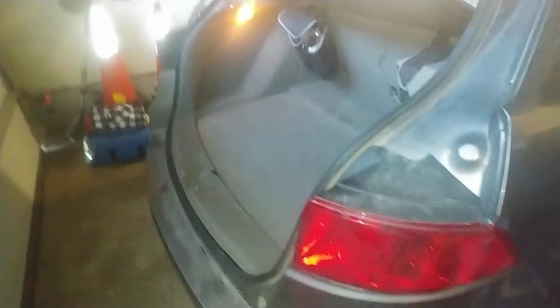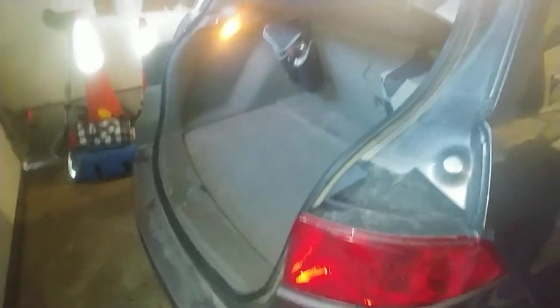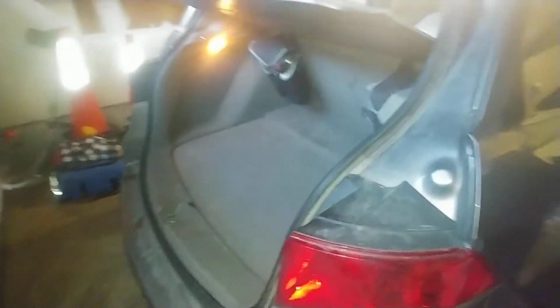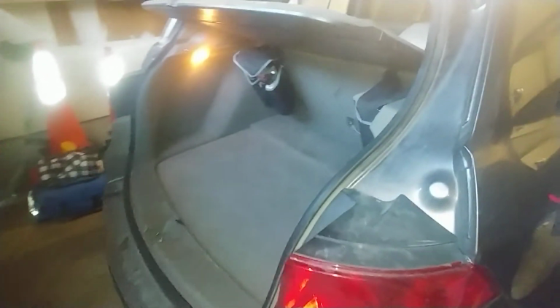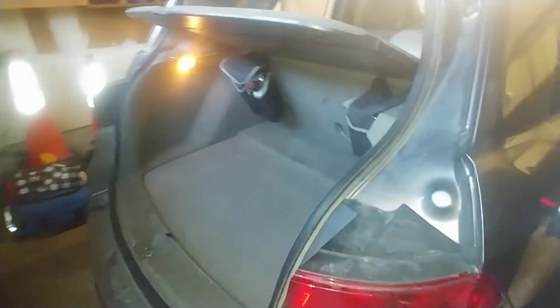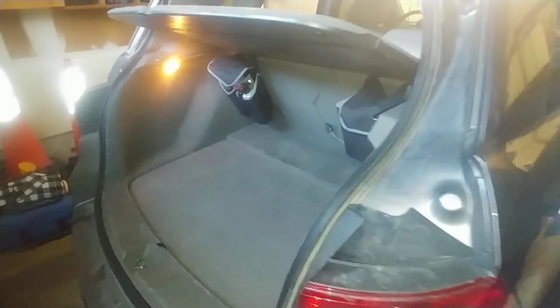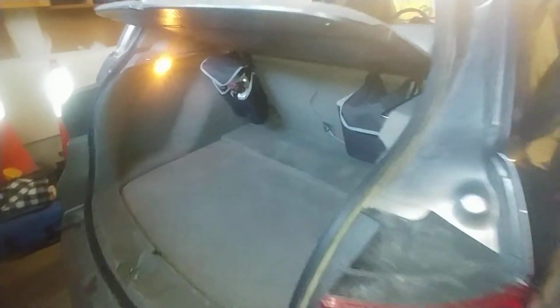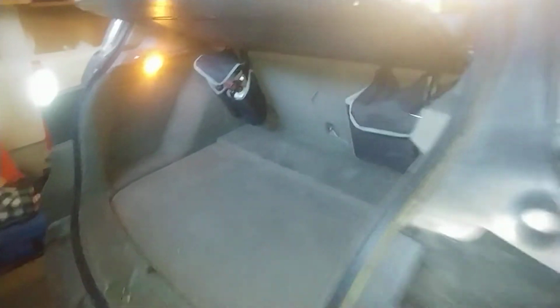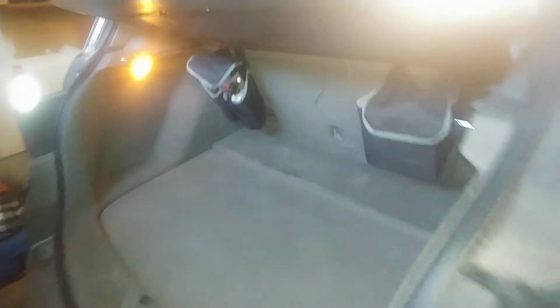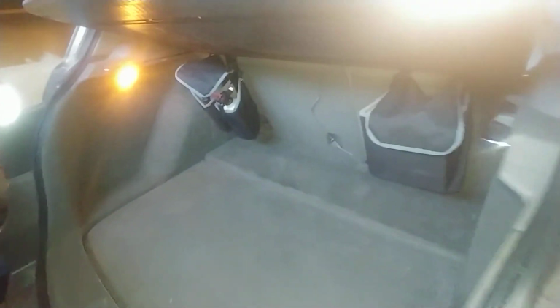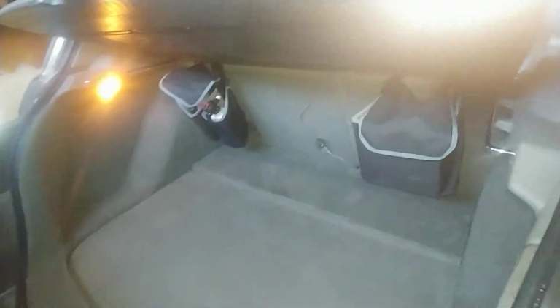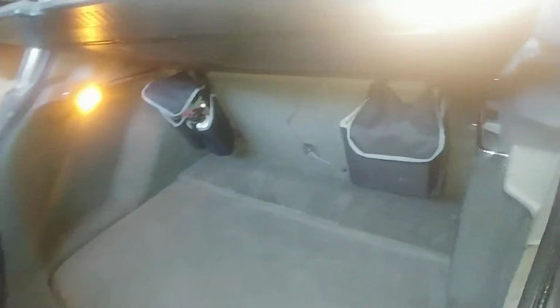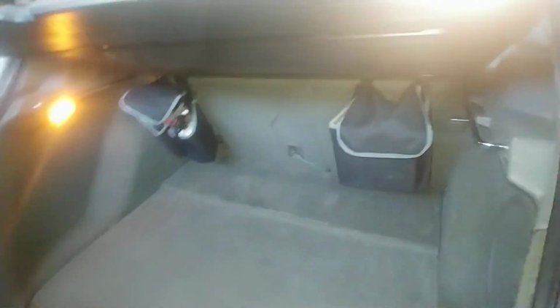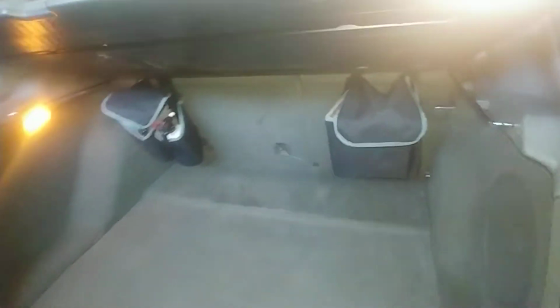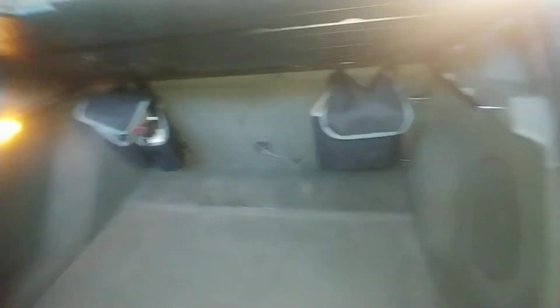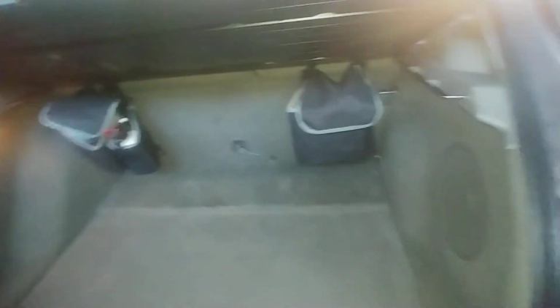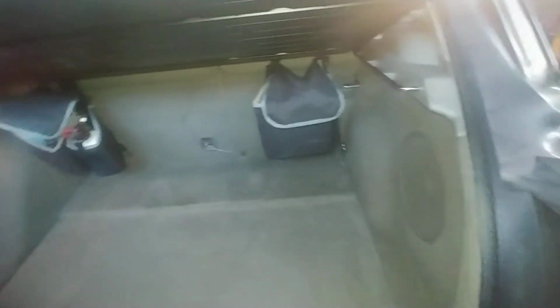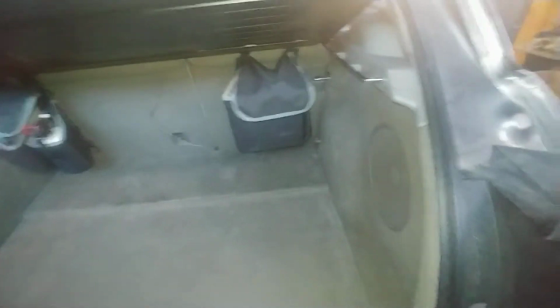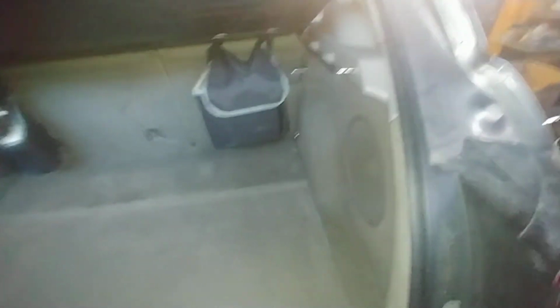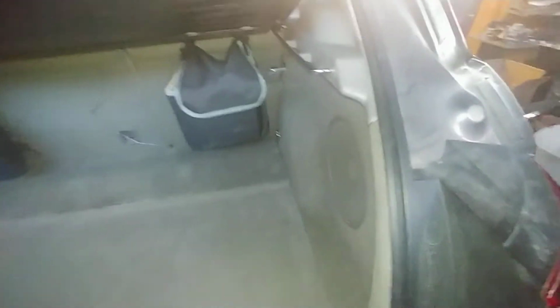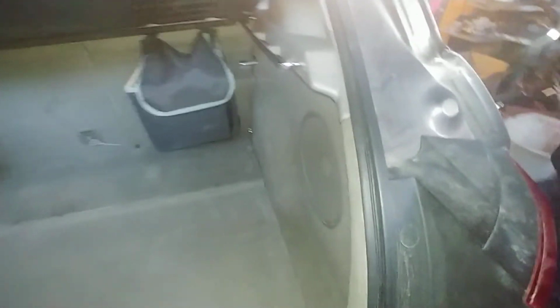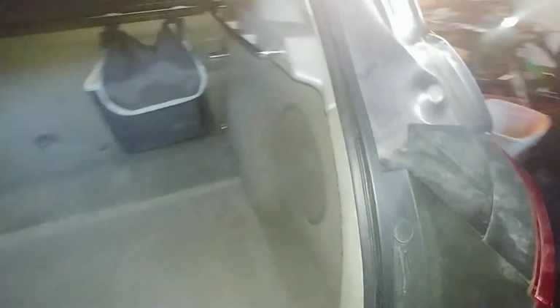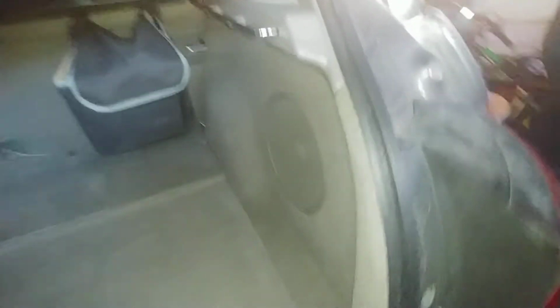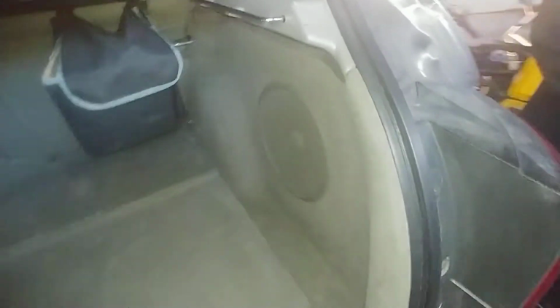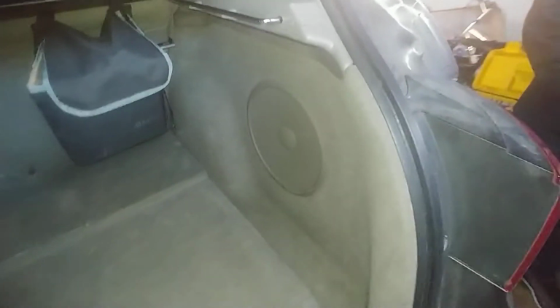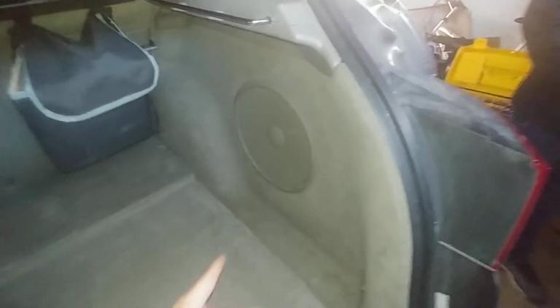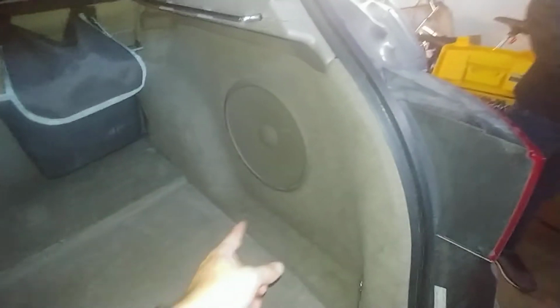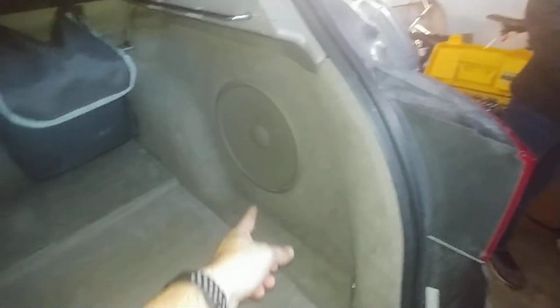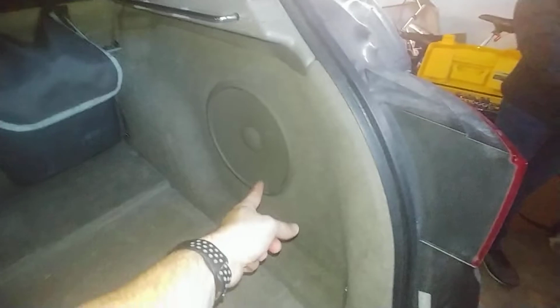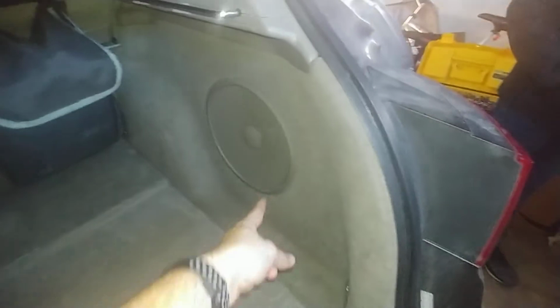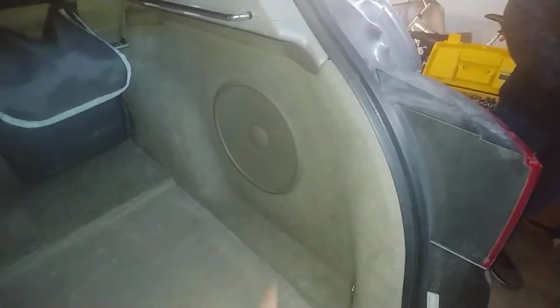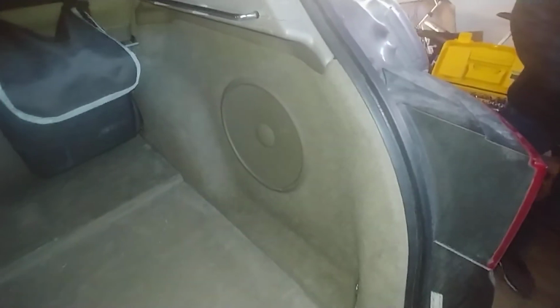Hey everyone, I'm going to go ahead and show you how to get to your factory subwoofer.